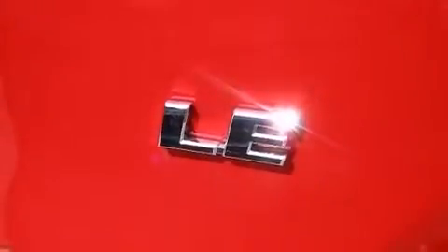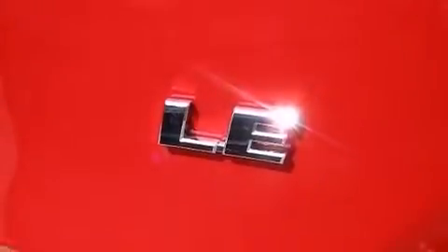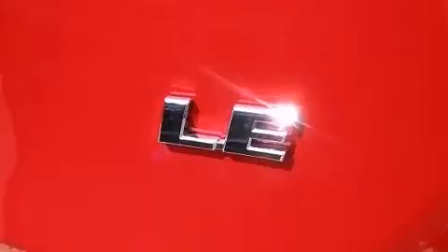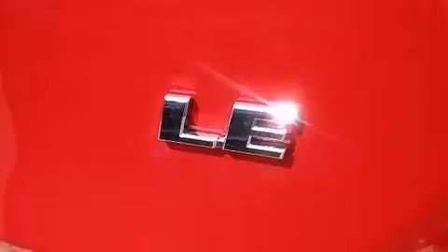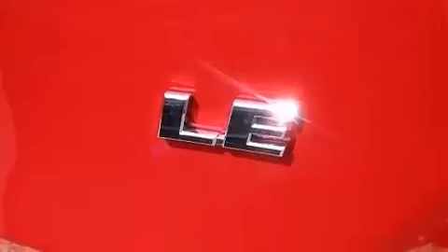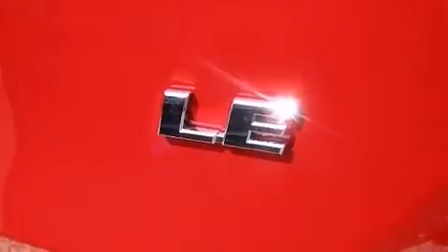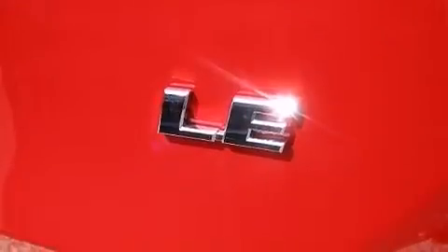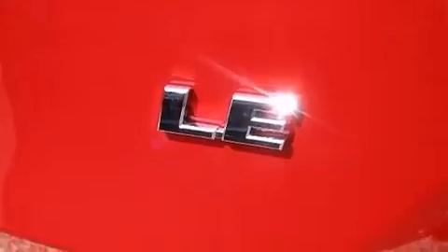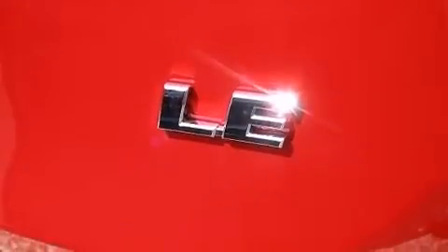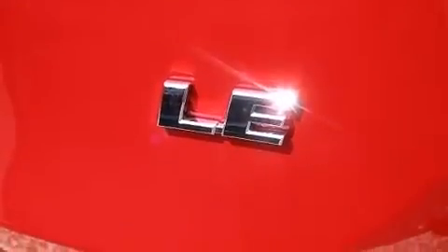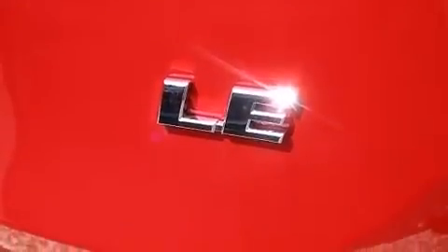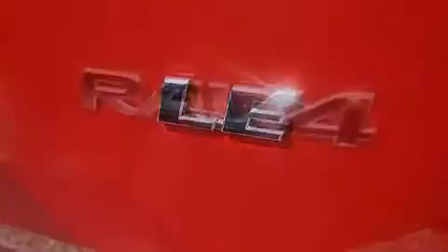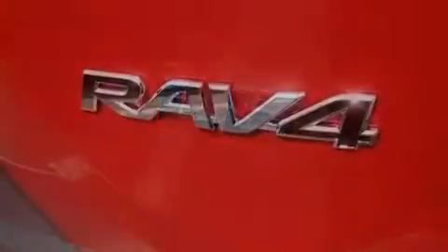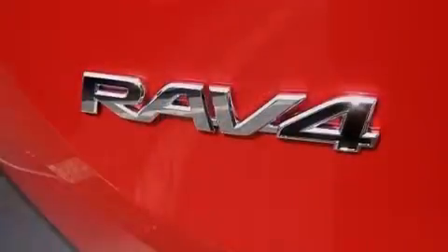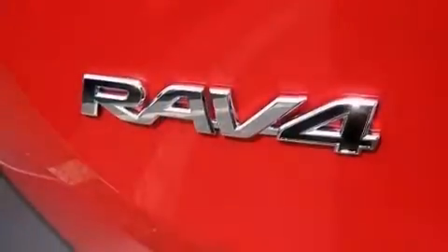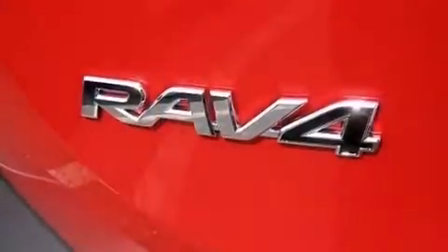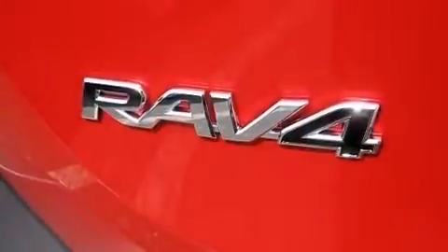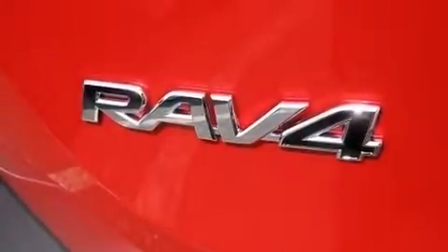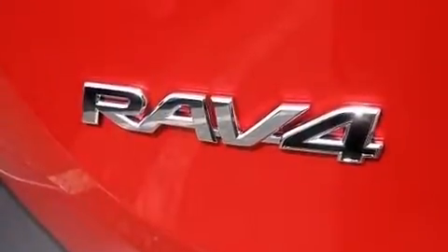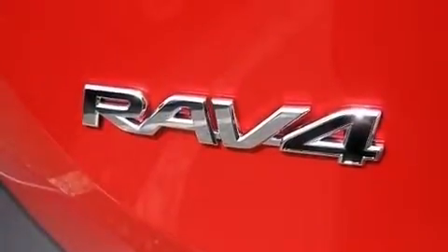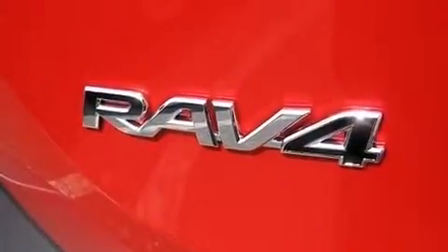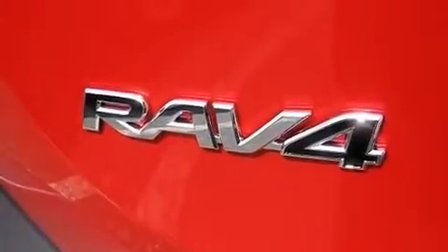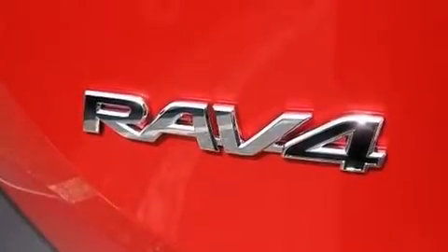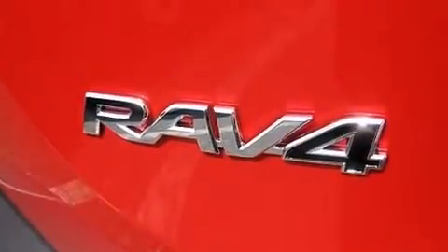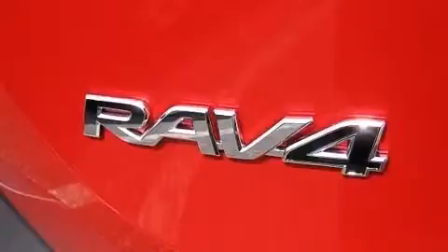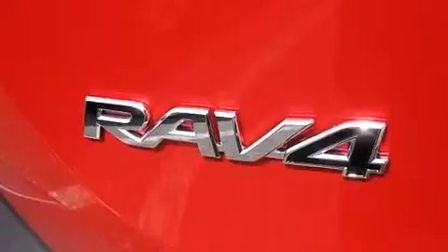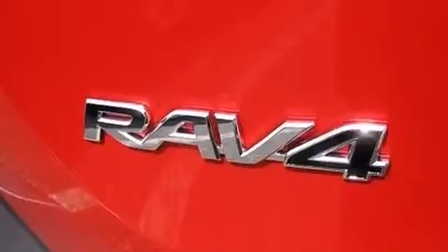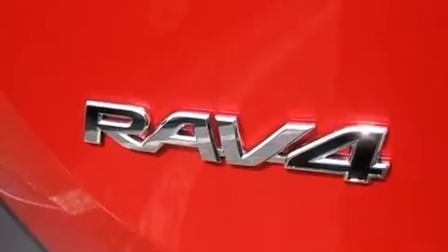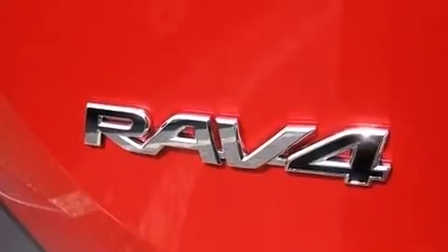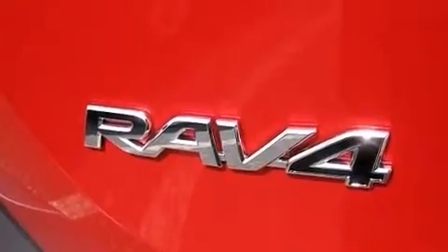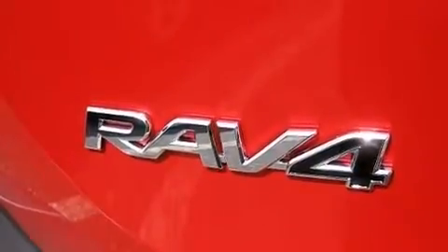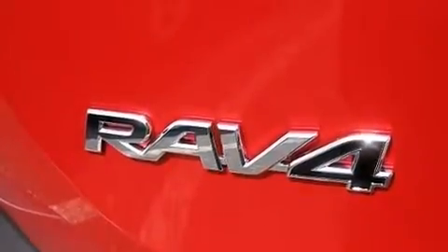The following features are also included: air conditioning, a pass-through rear seat, cruise control, and a CD player.